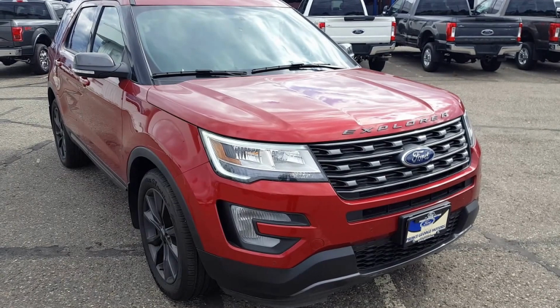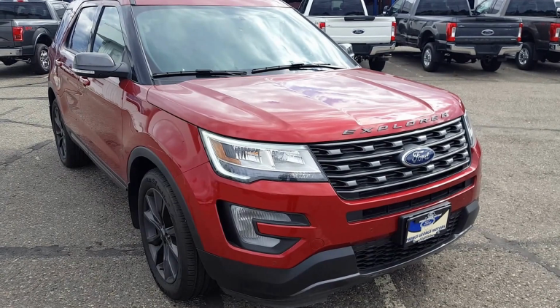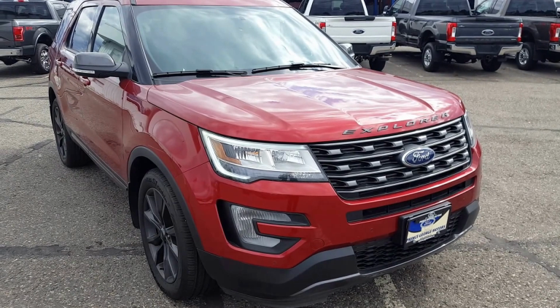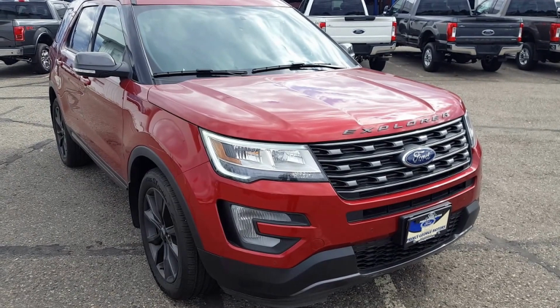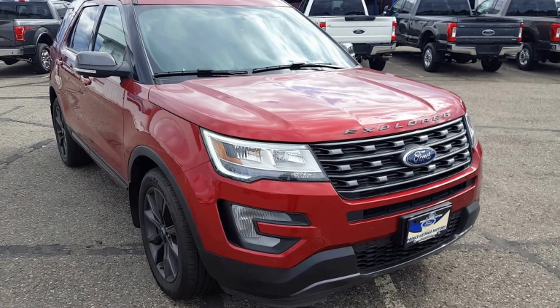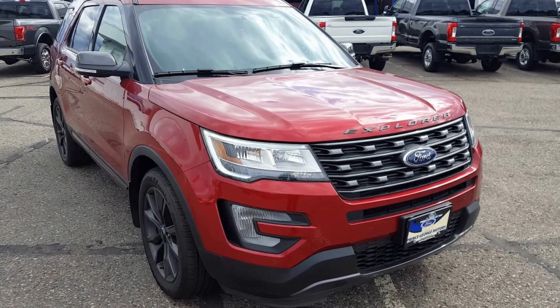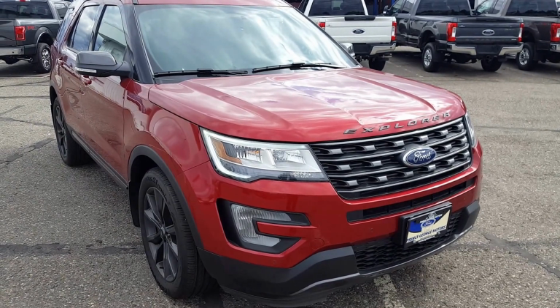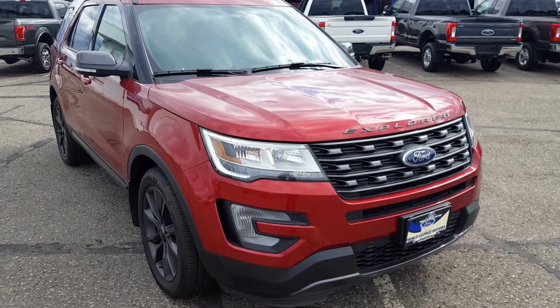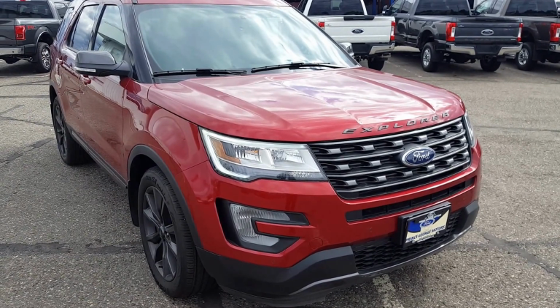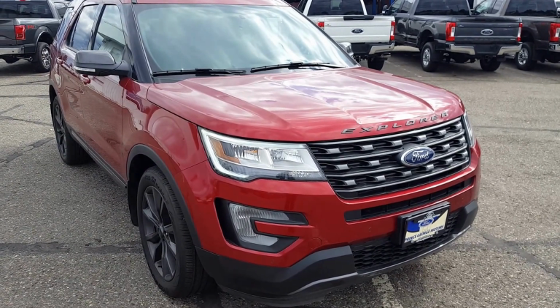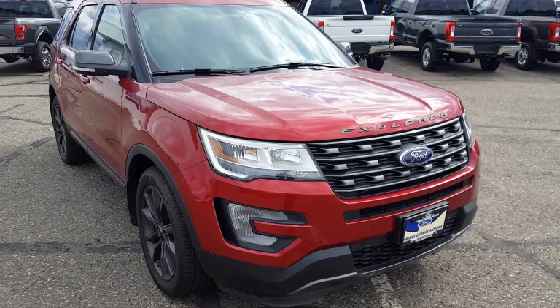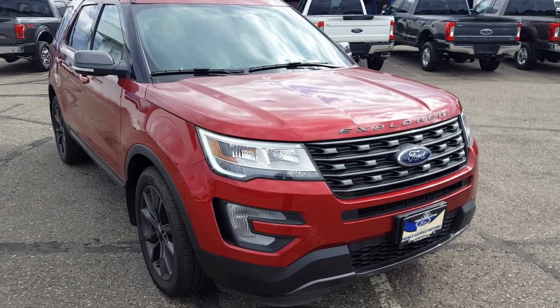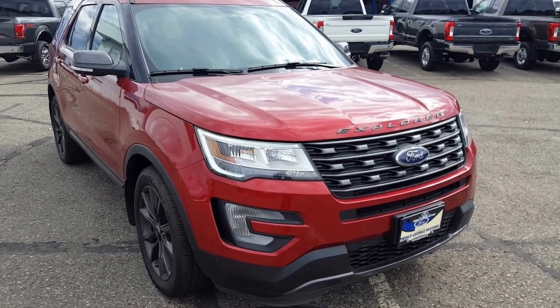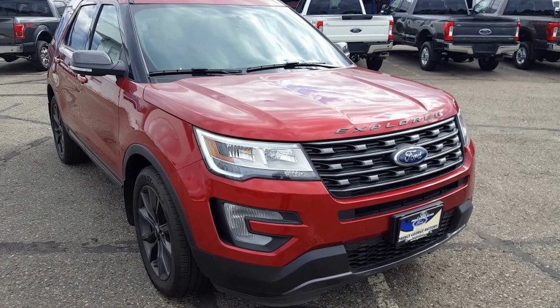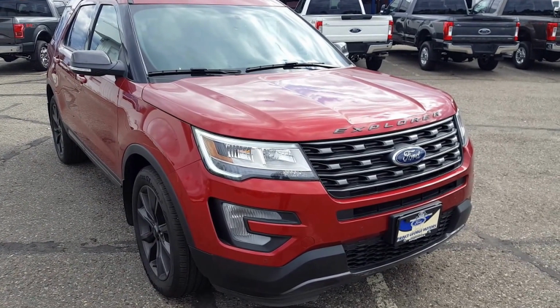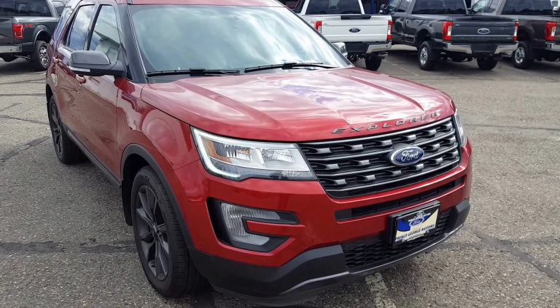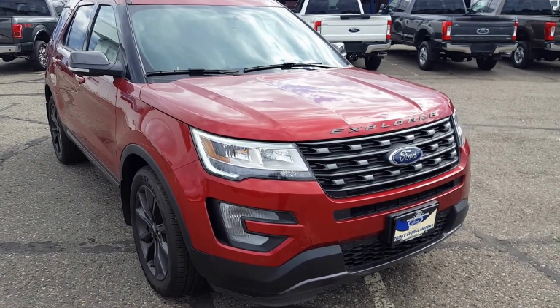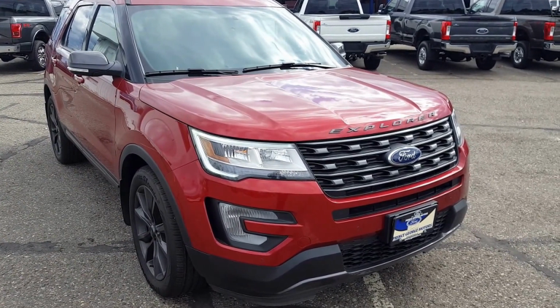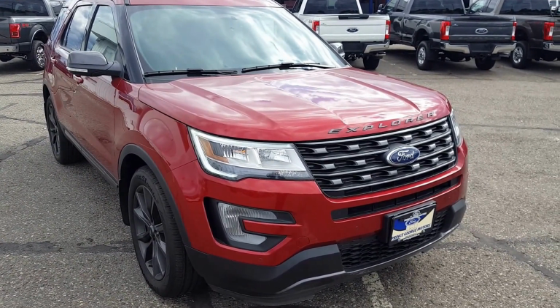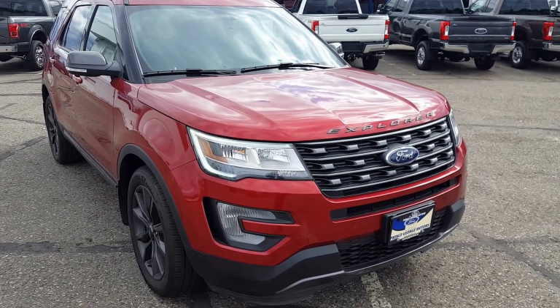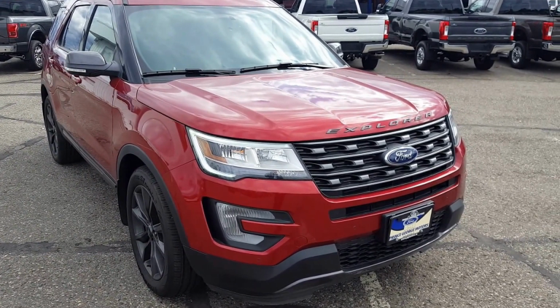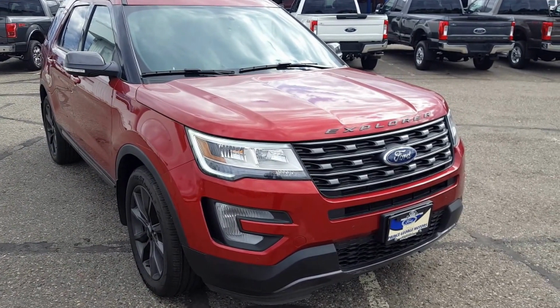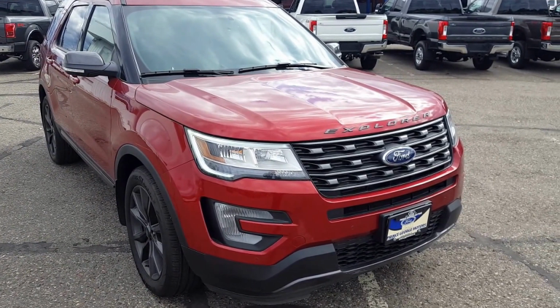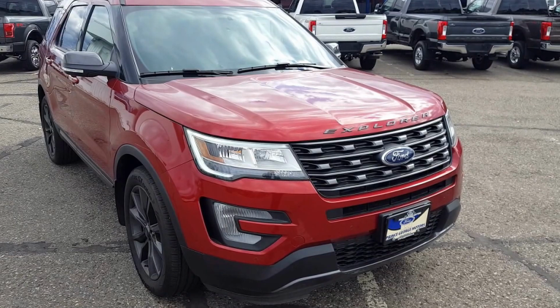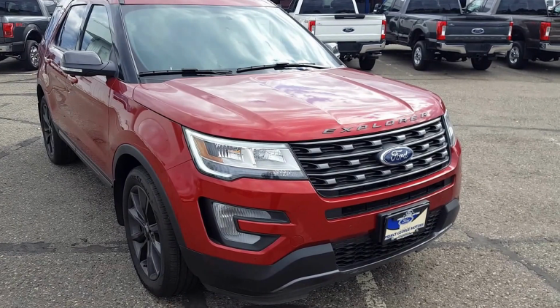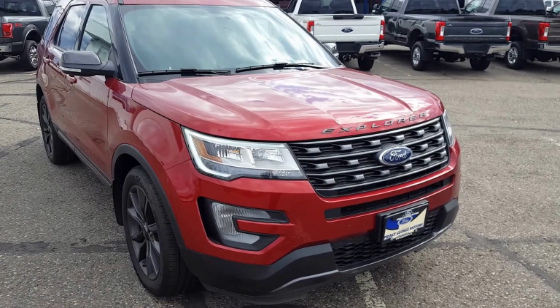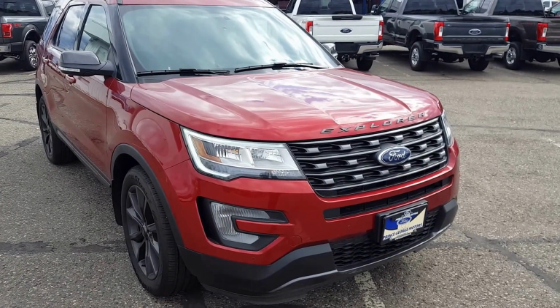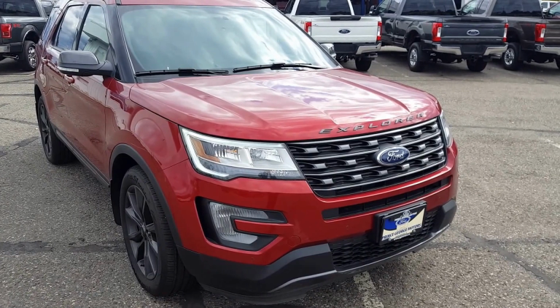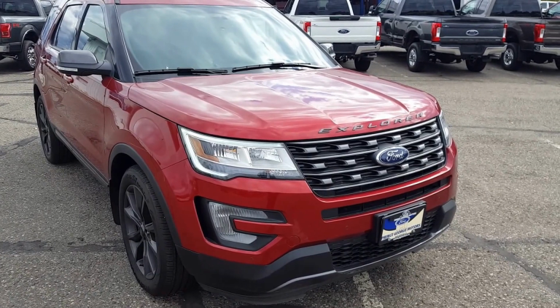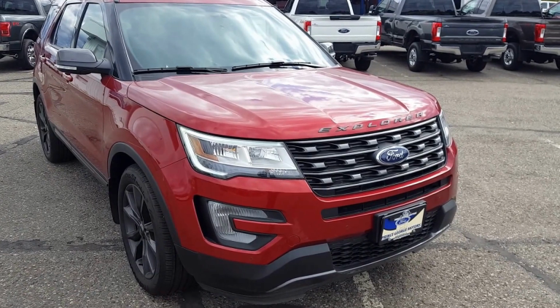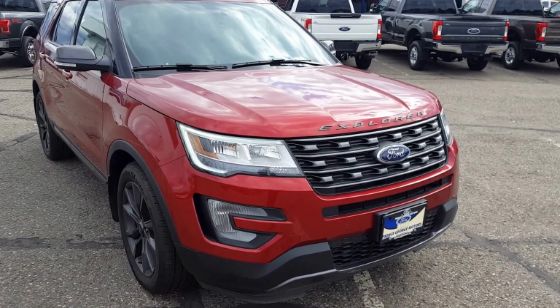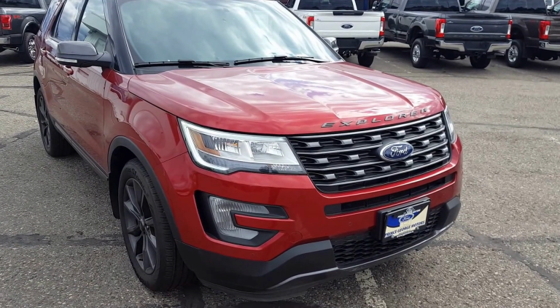If you guys feel like this vehicle suits your needs, feel free to come on in and take it for a test drive or give us a call at 250-563-8111.